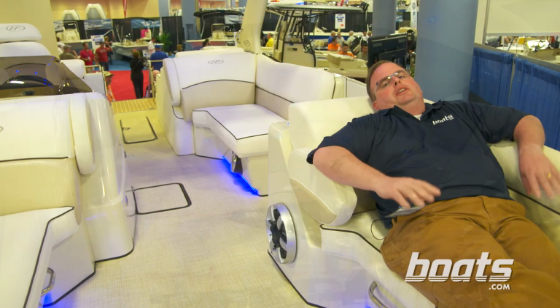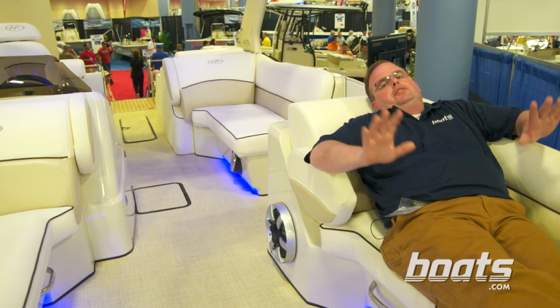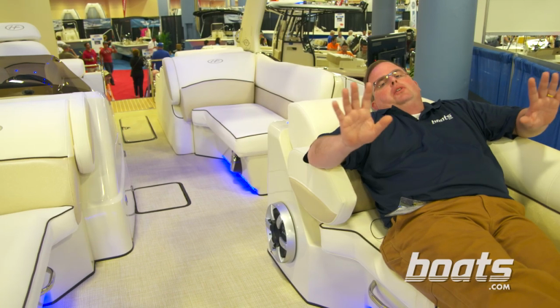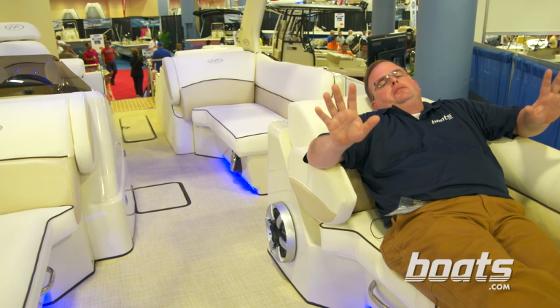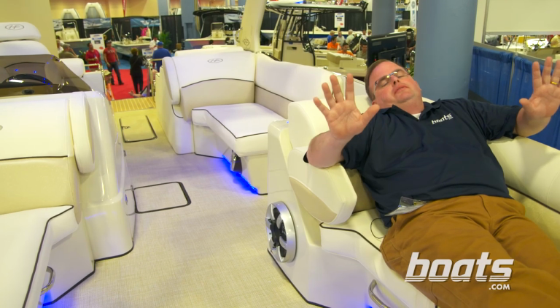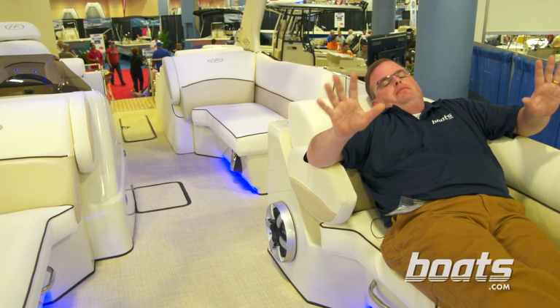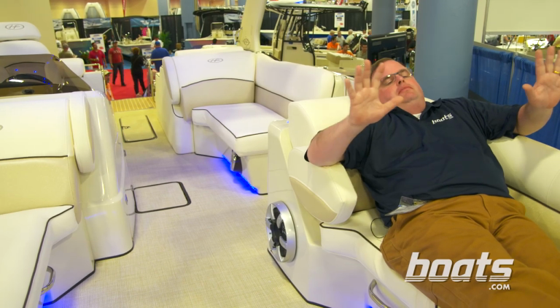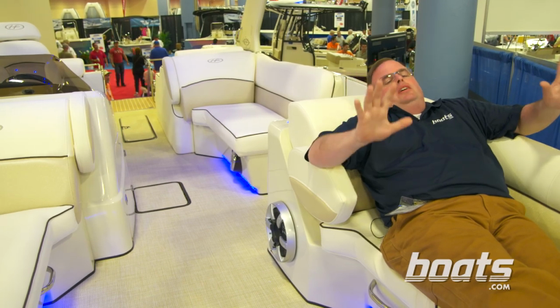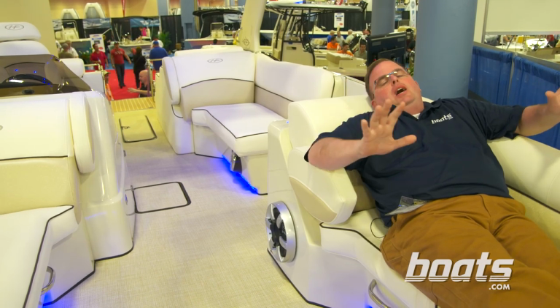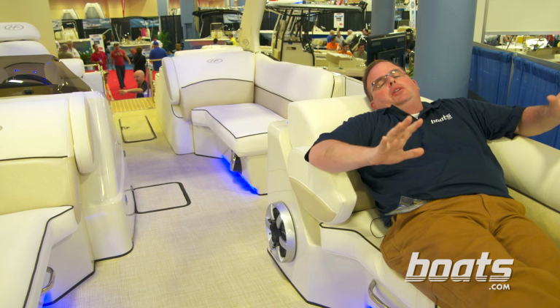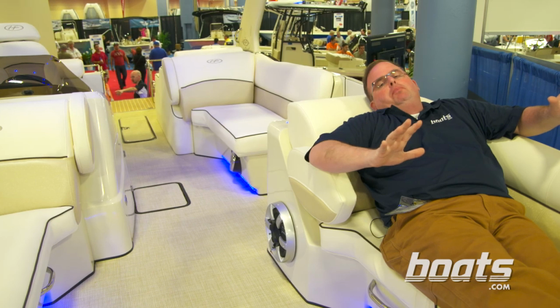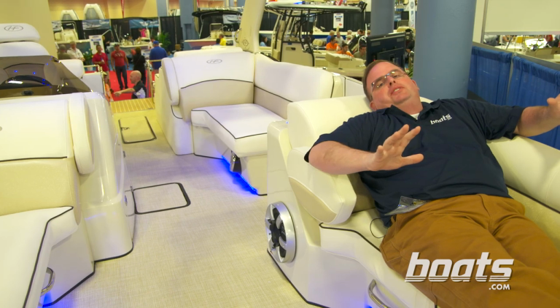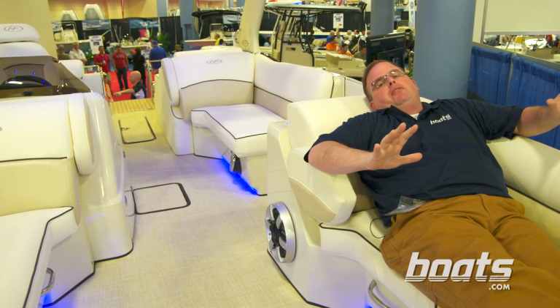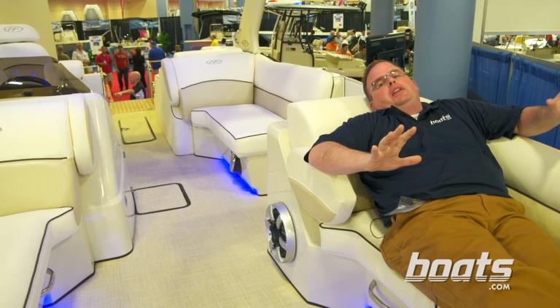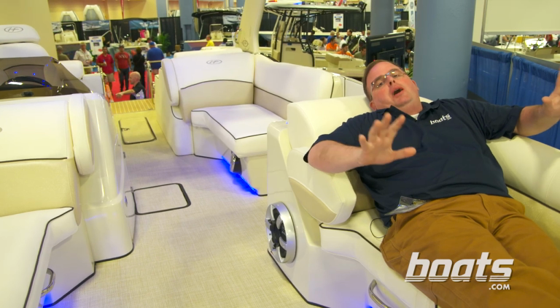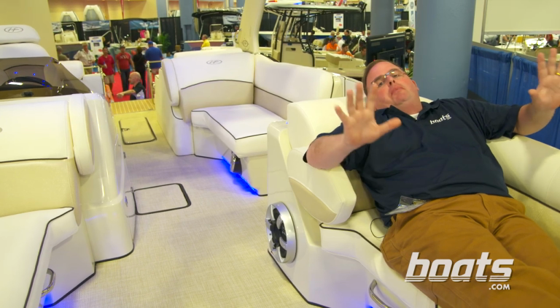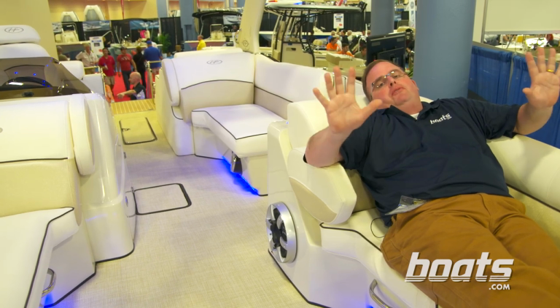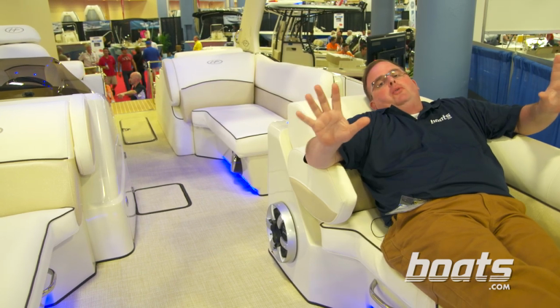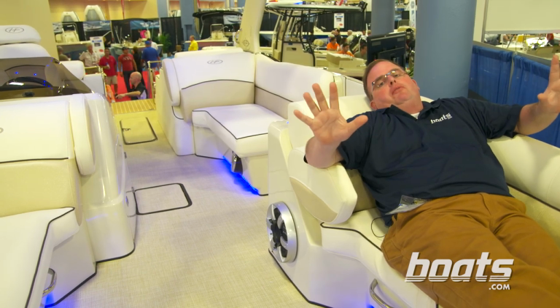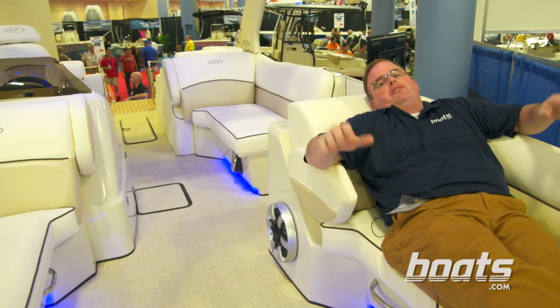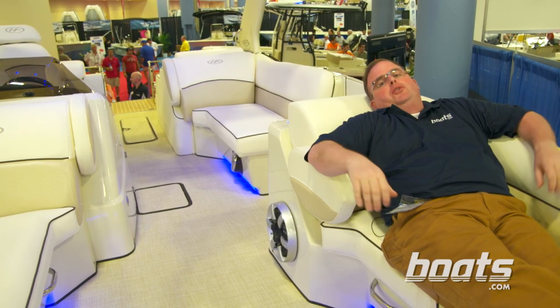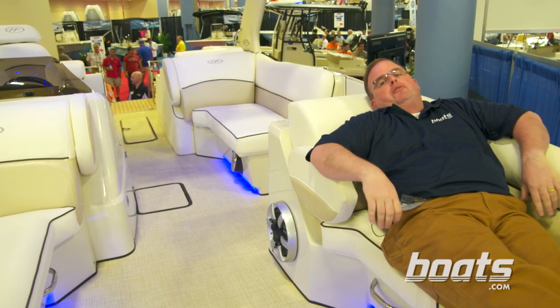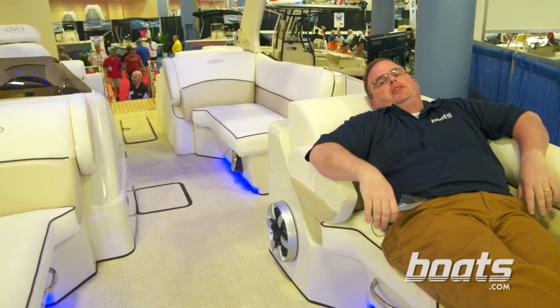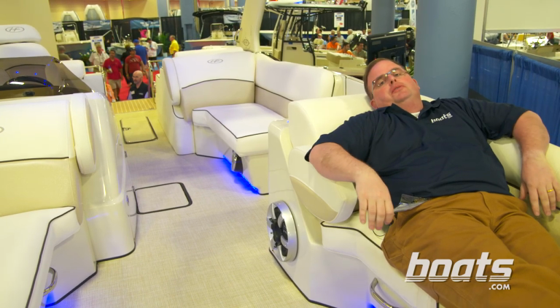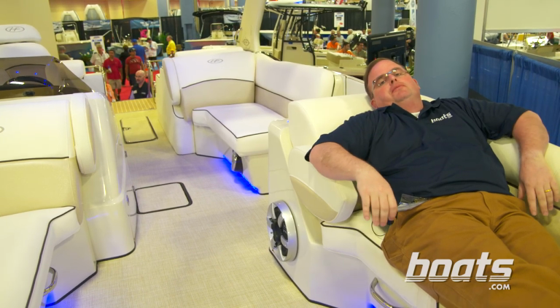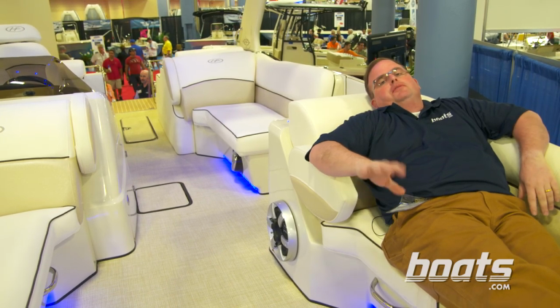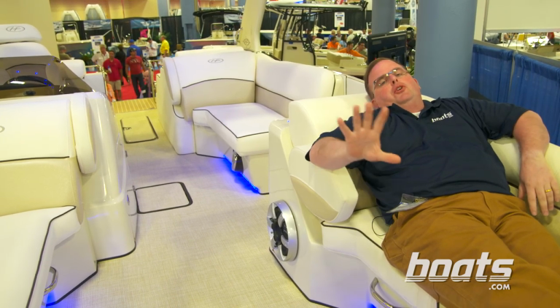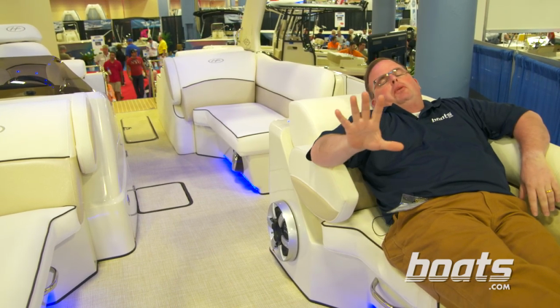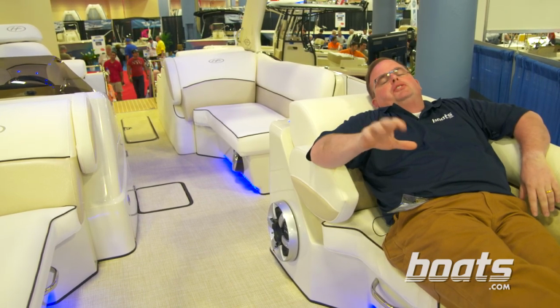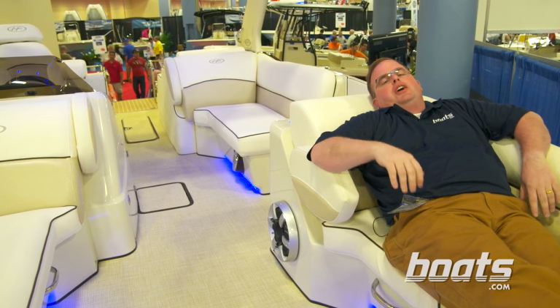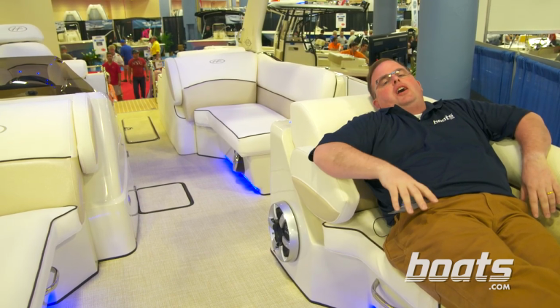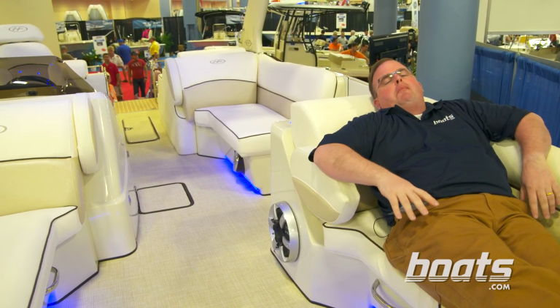I'm a little busy right now, but if you want to read the full review, go to boats.com.